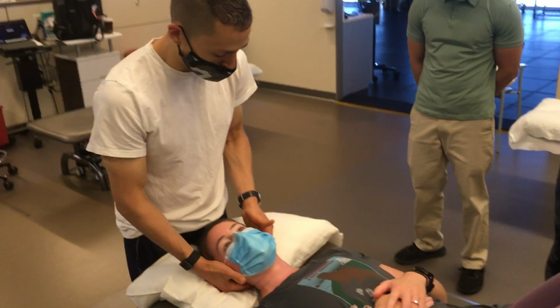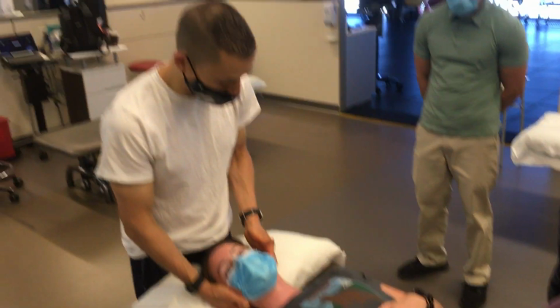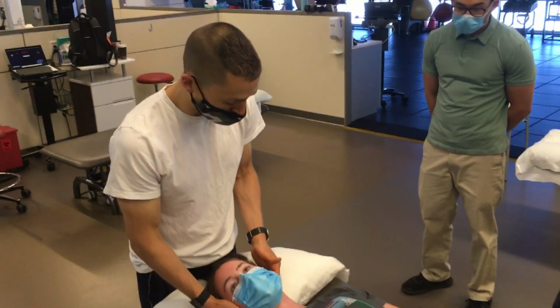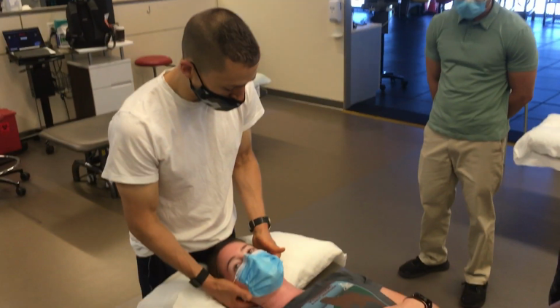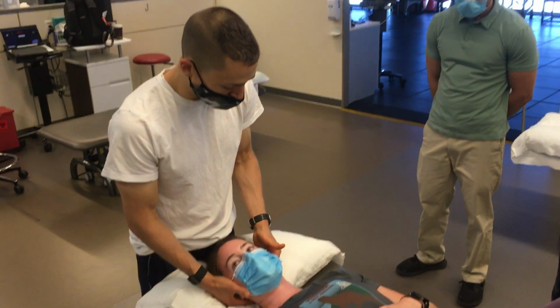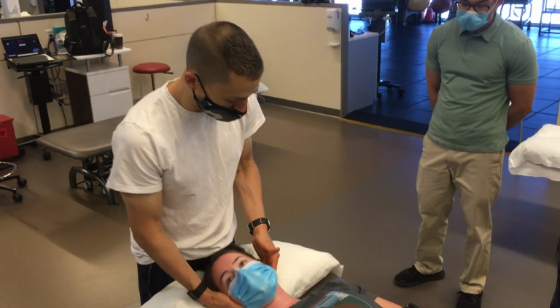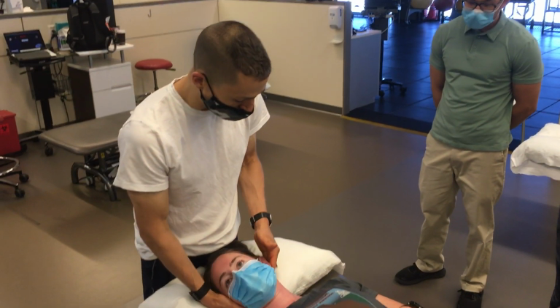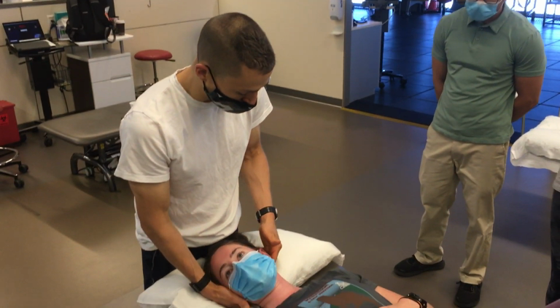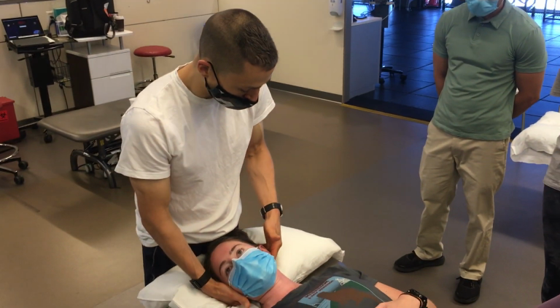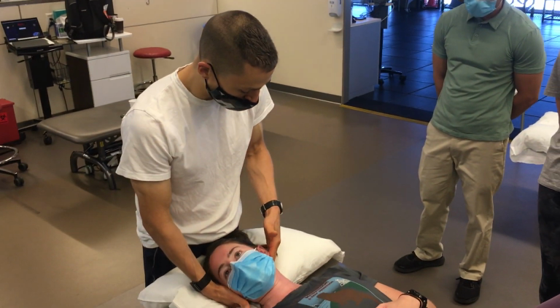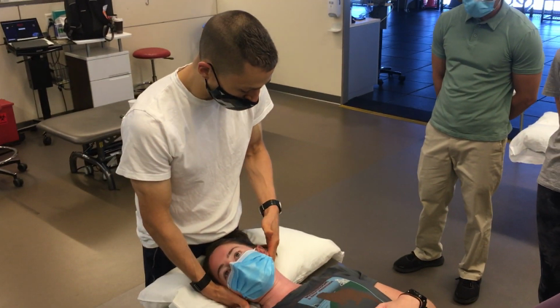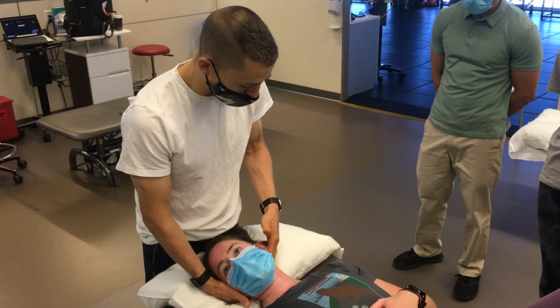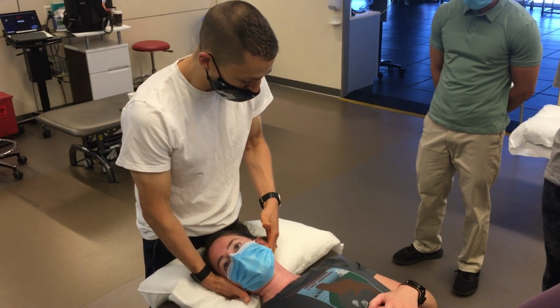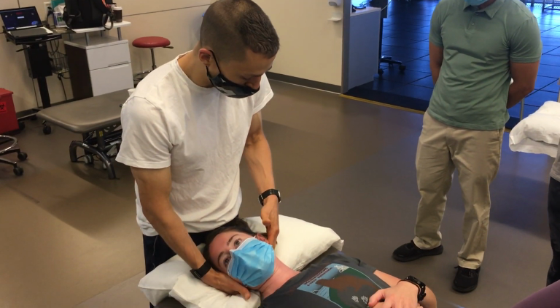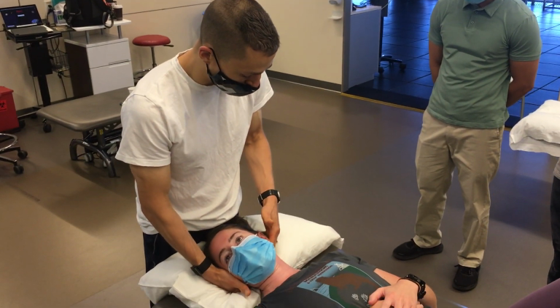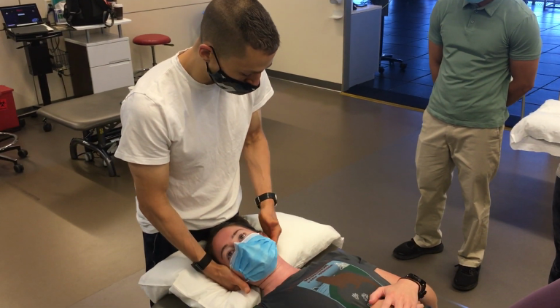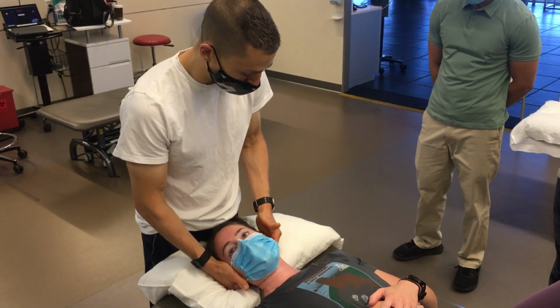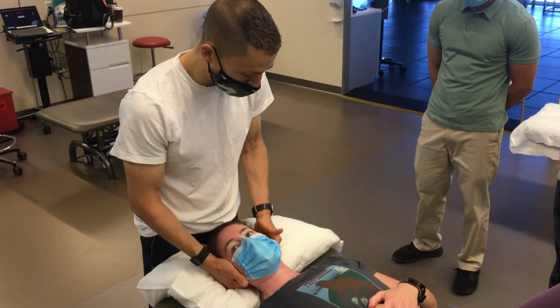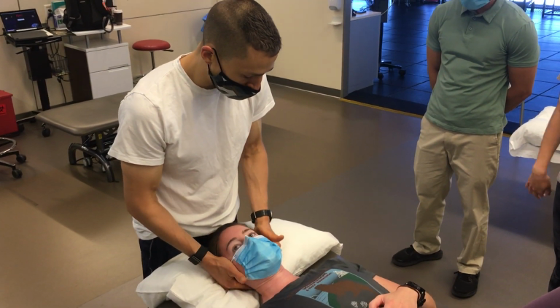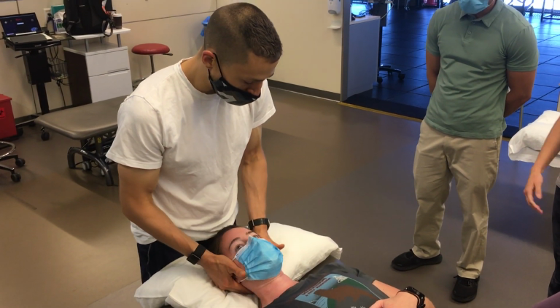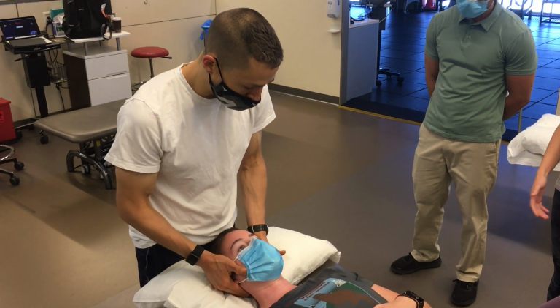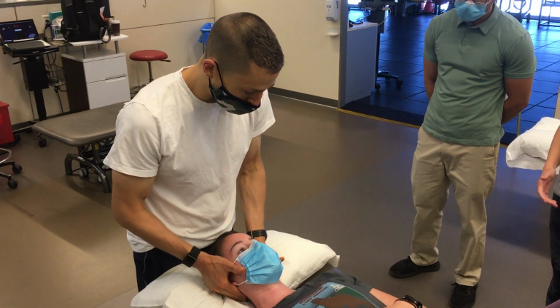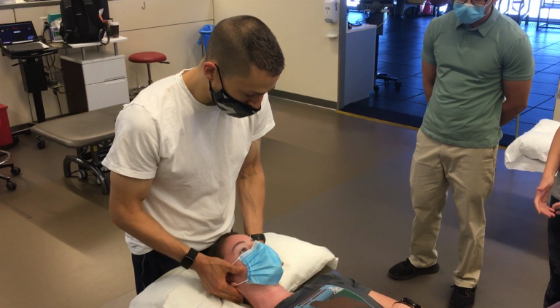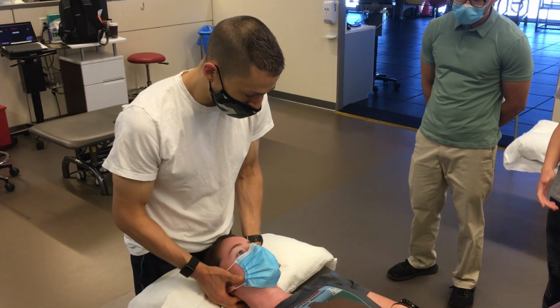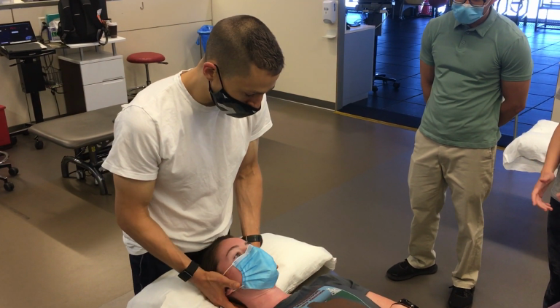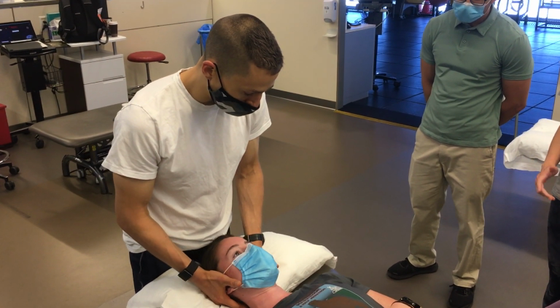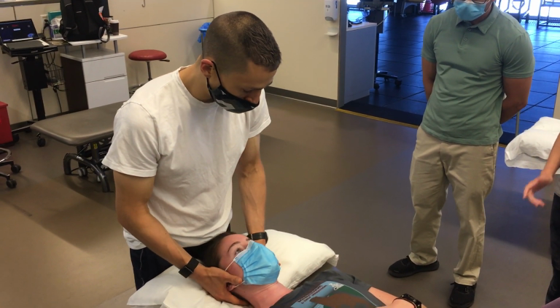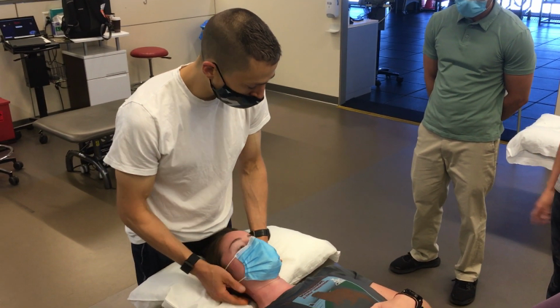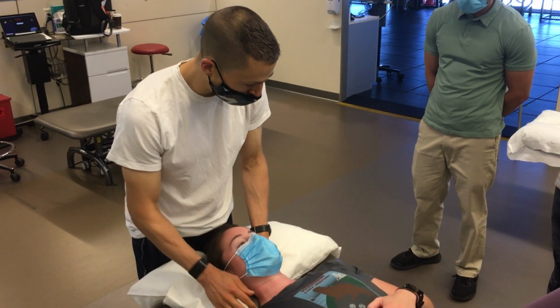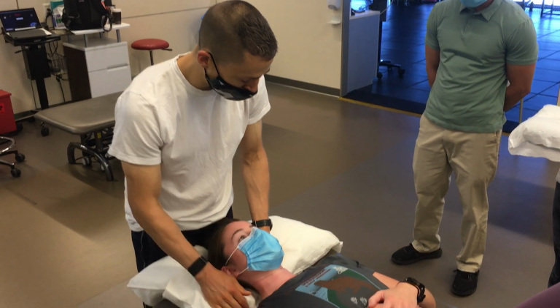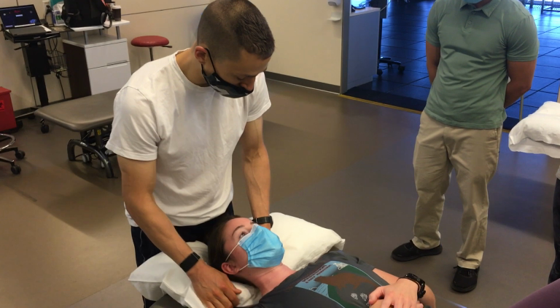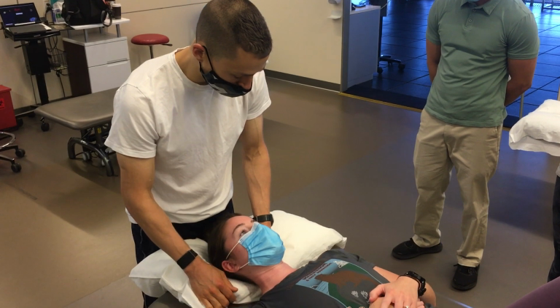Our focus here is on the OA joint. We'll start with the assessment.